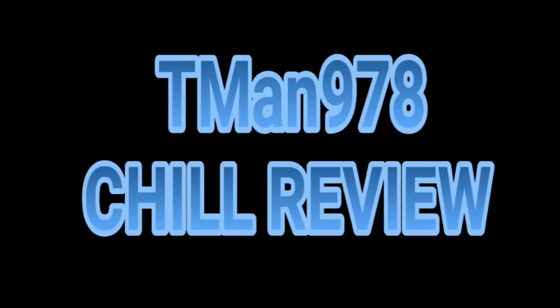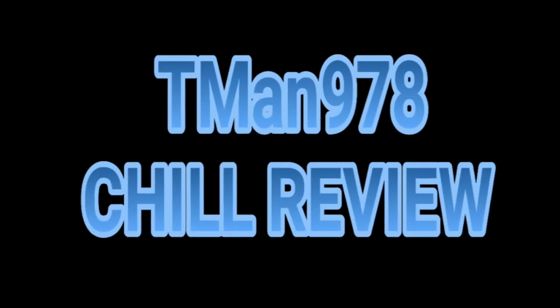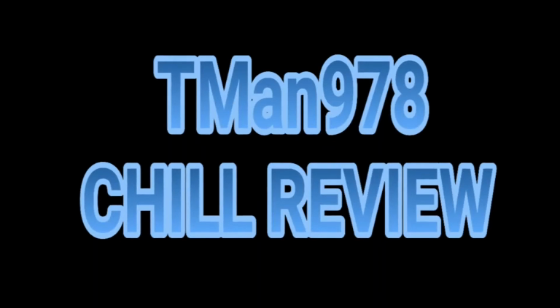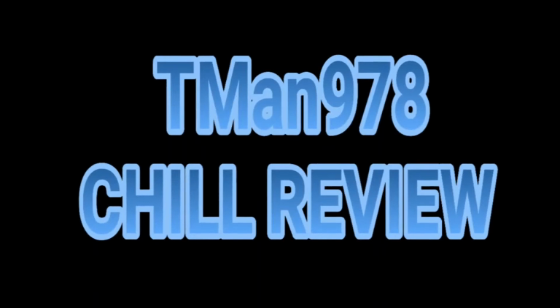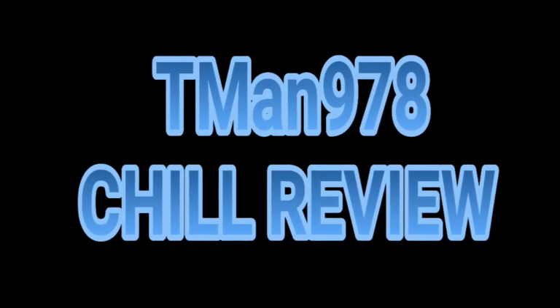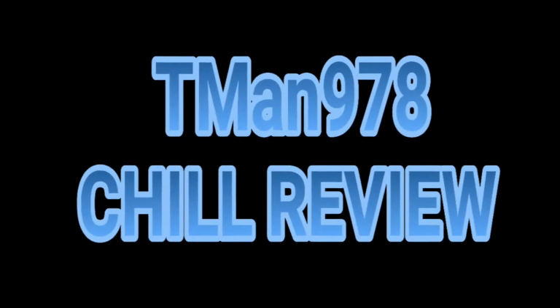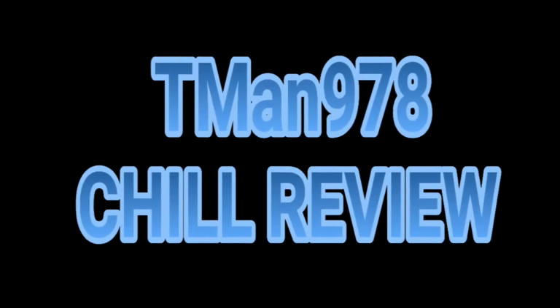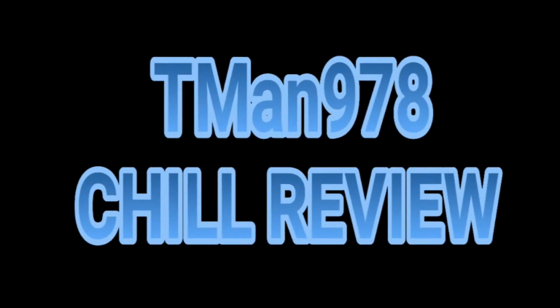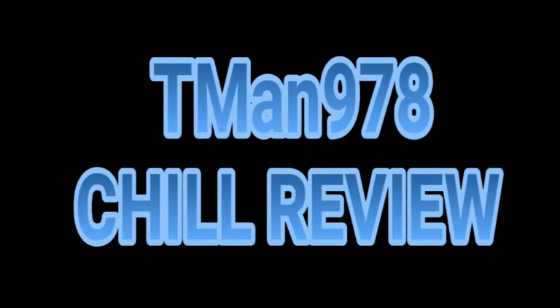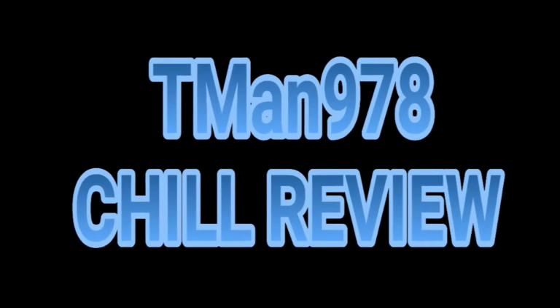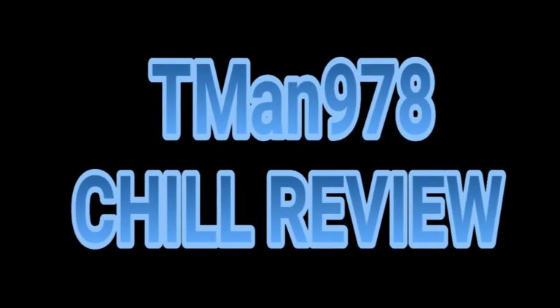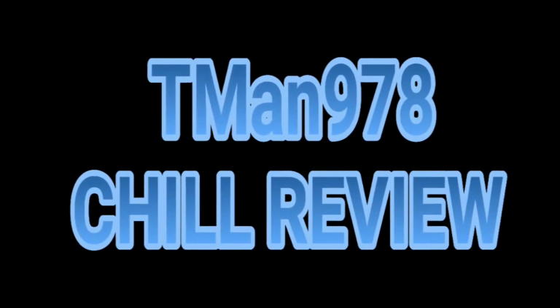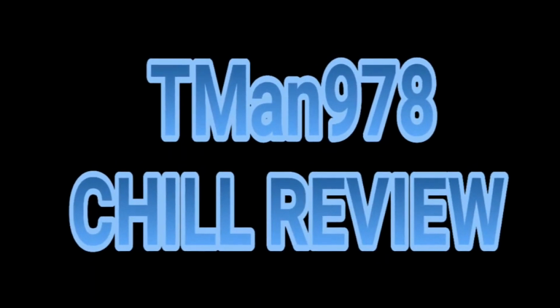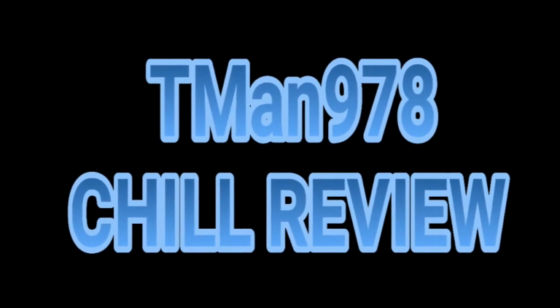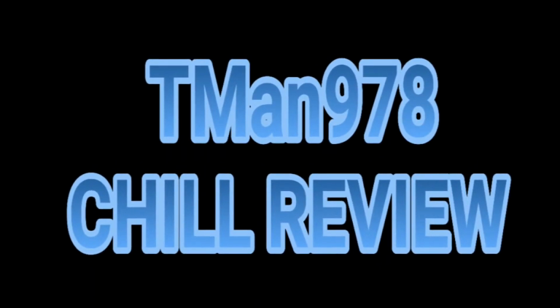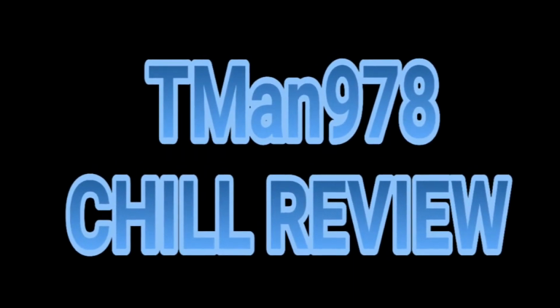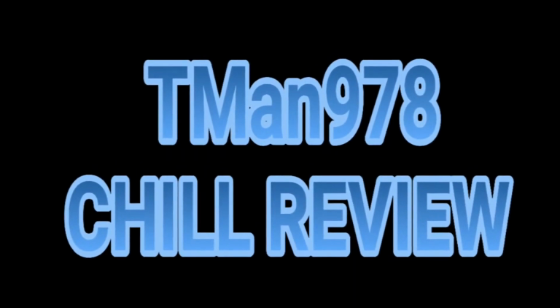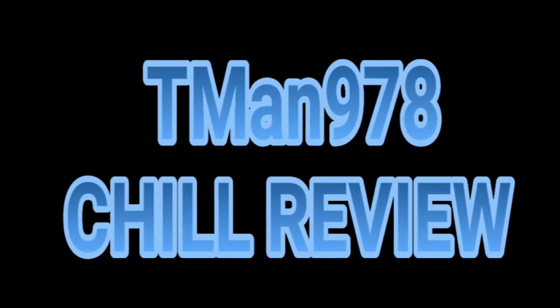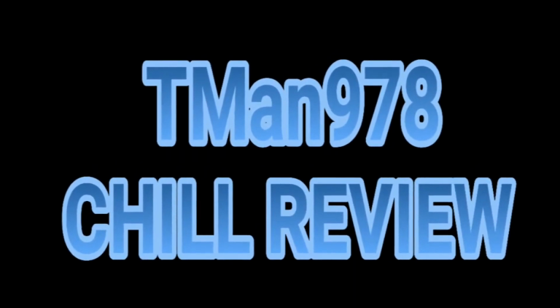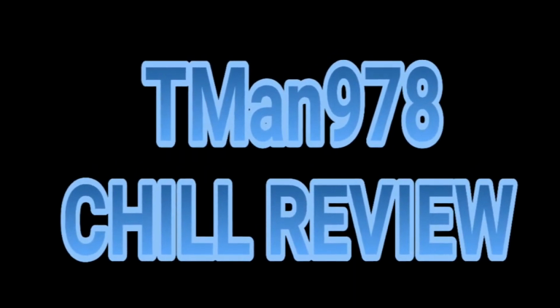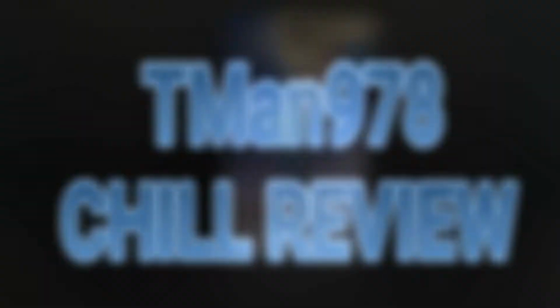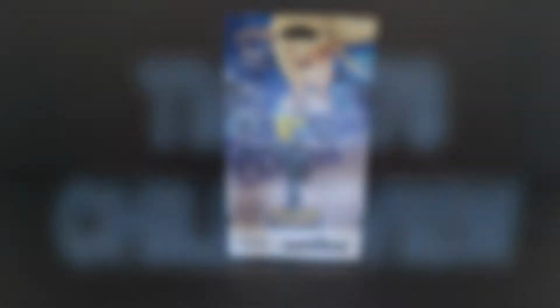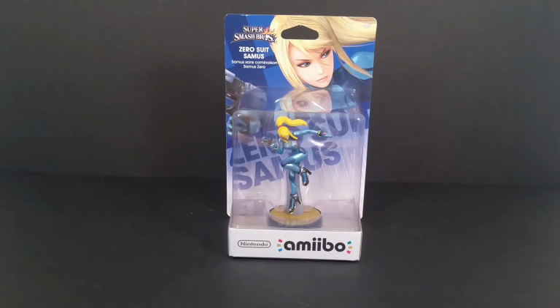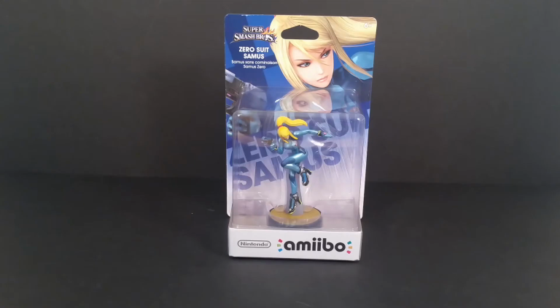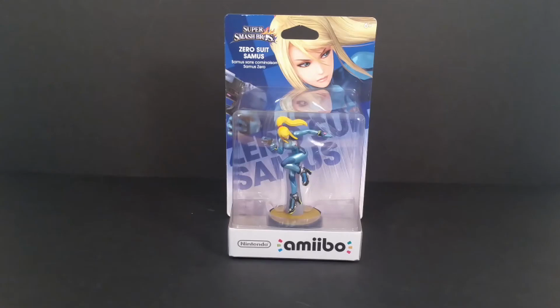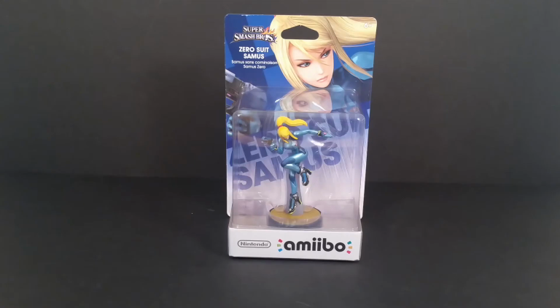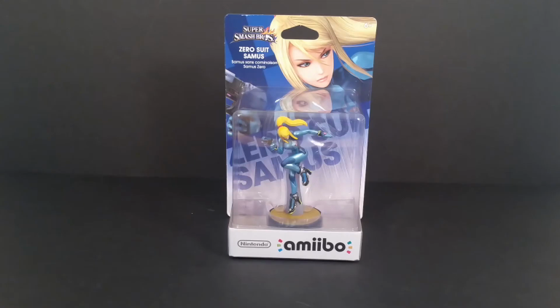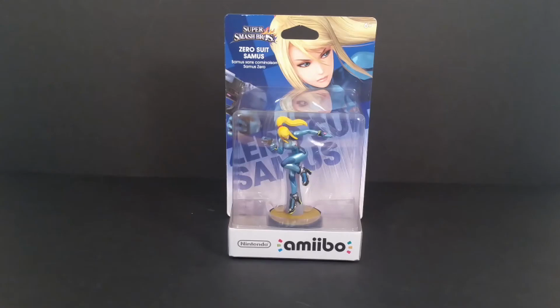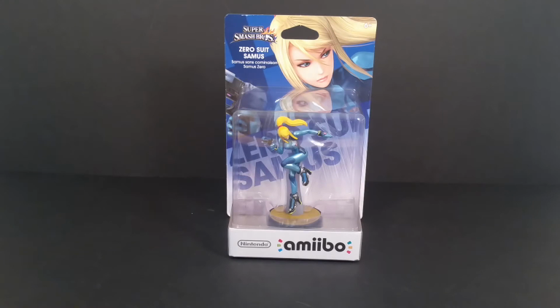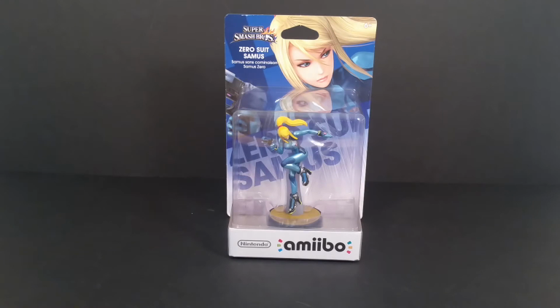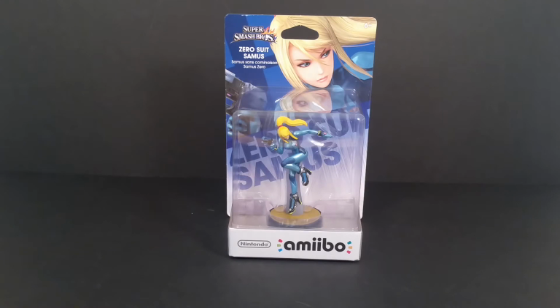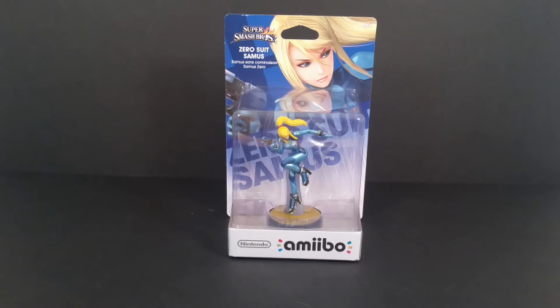Prepare for another chill review. Hello everyone, T-Man 978.